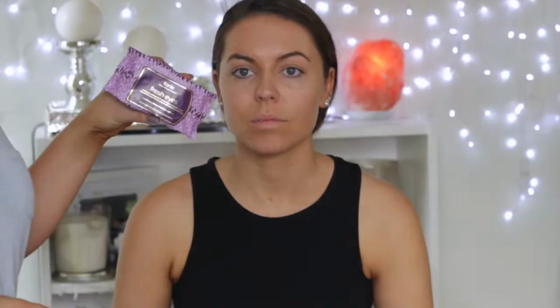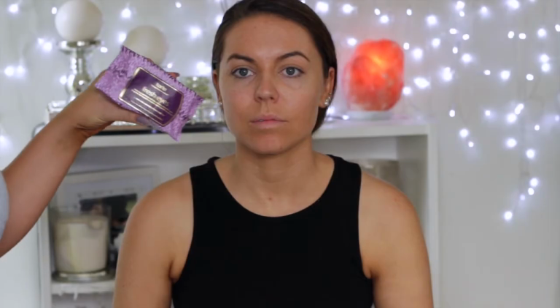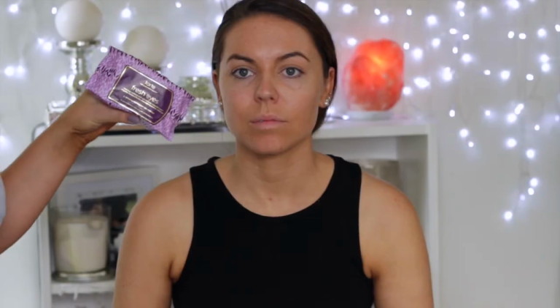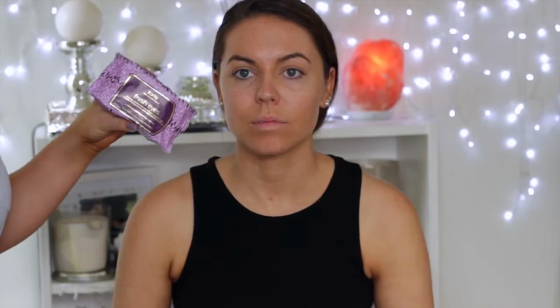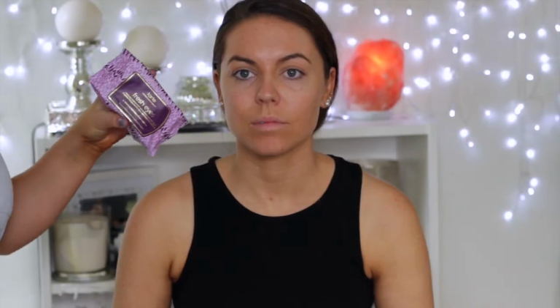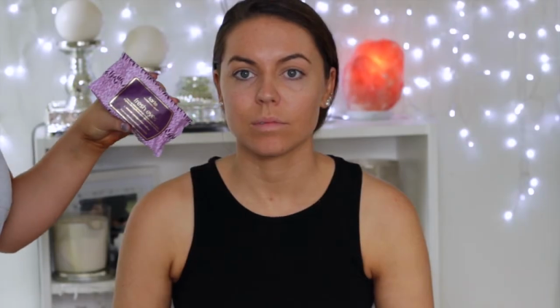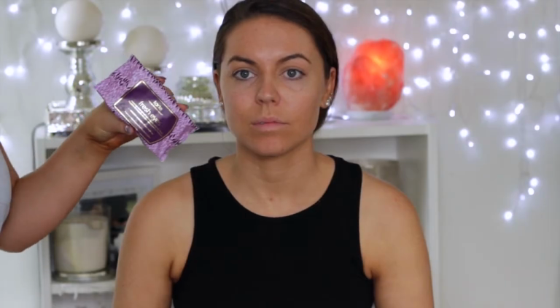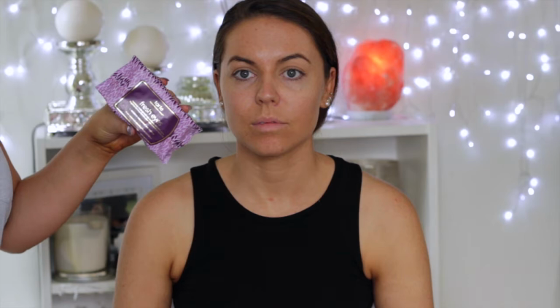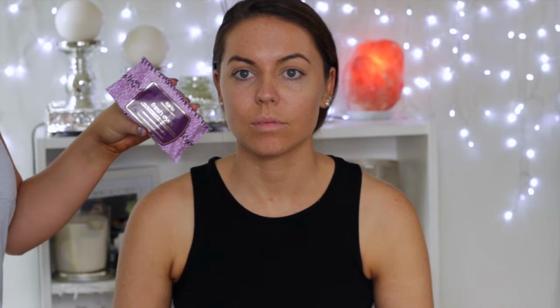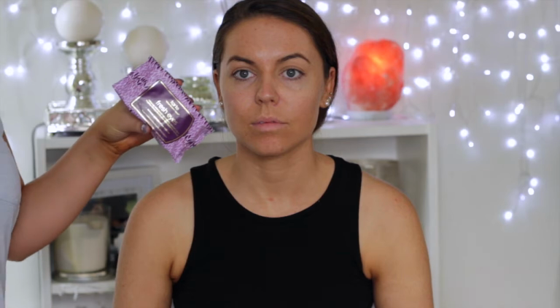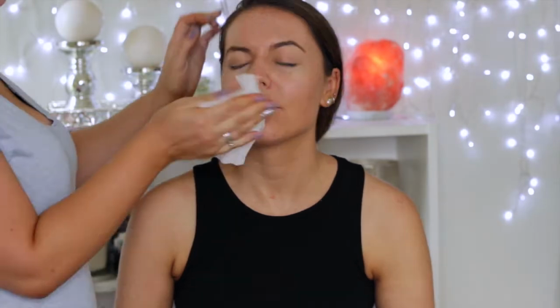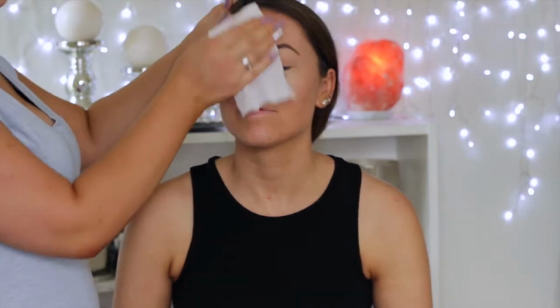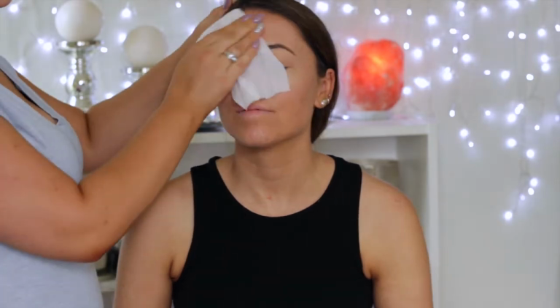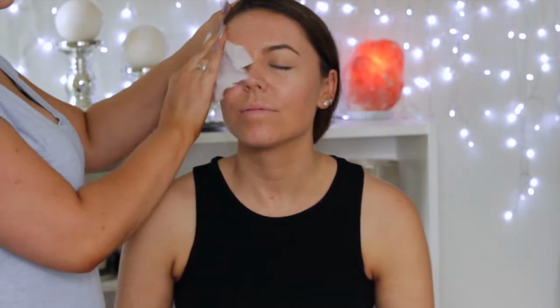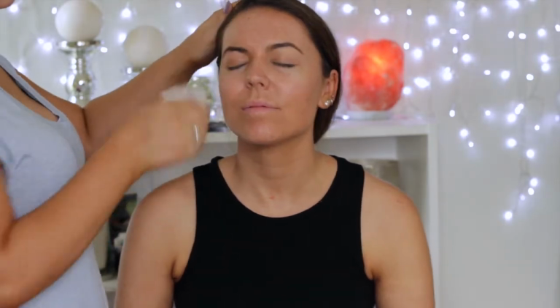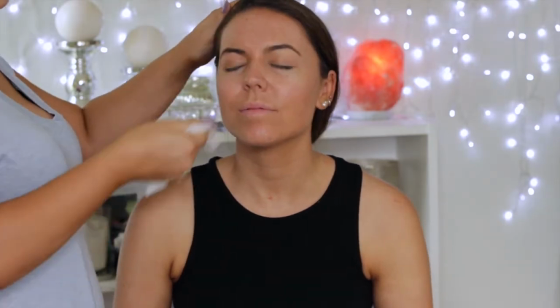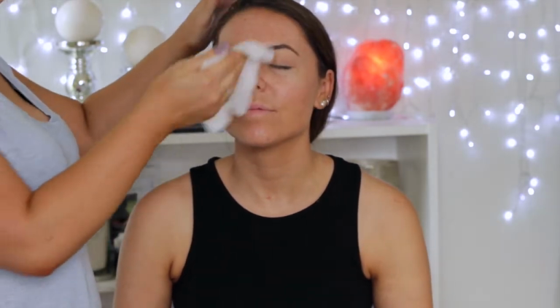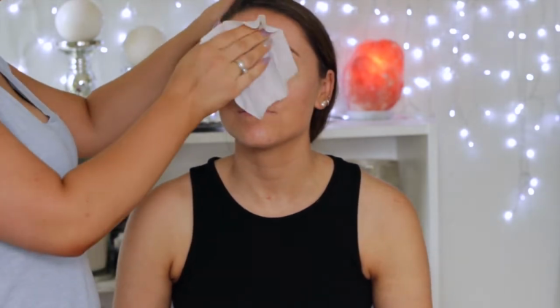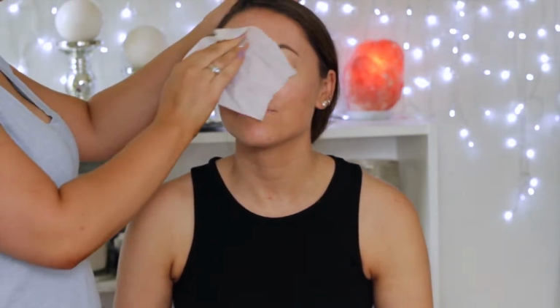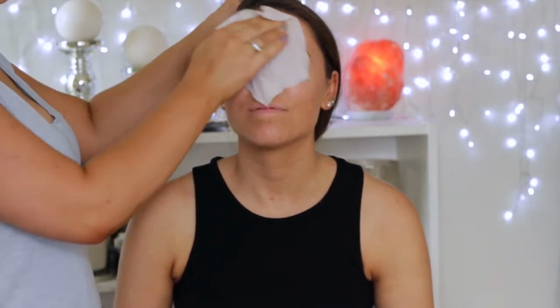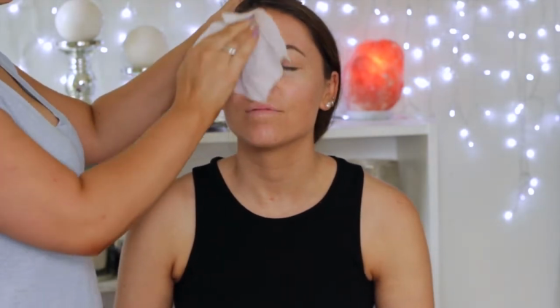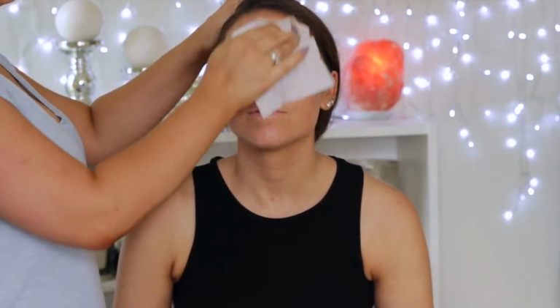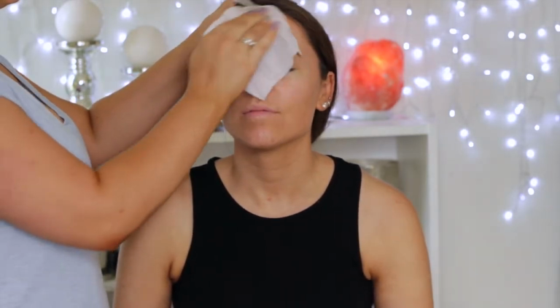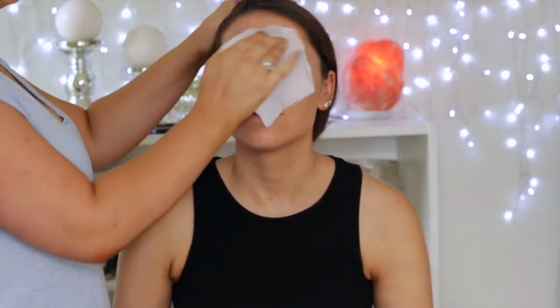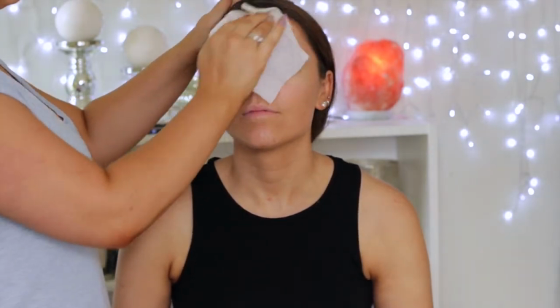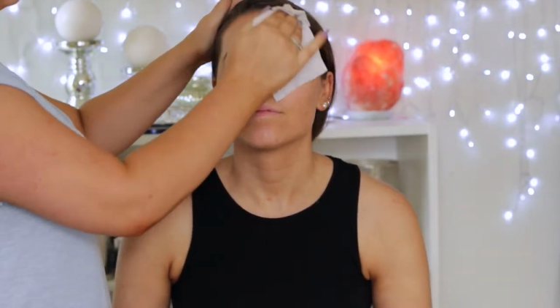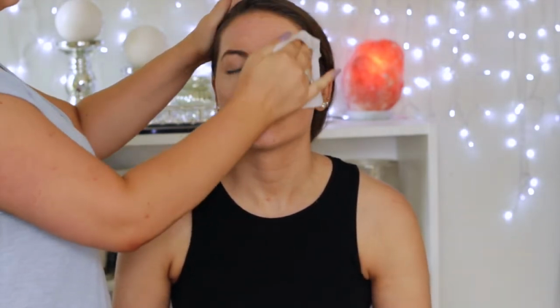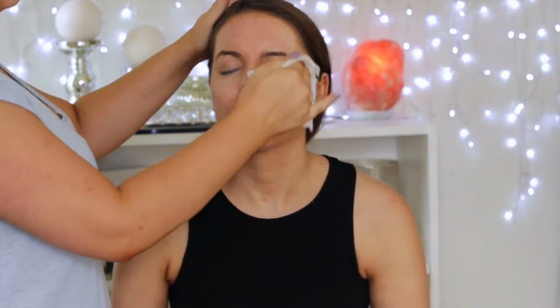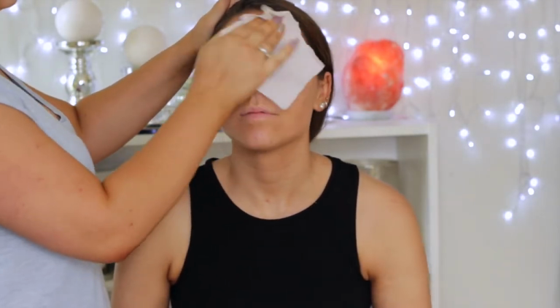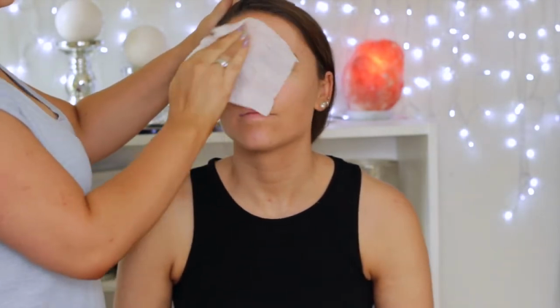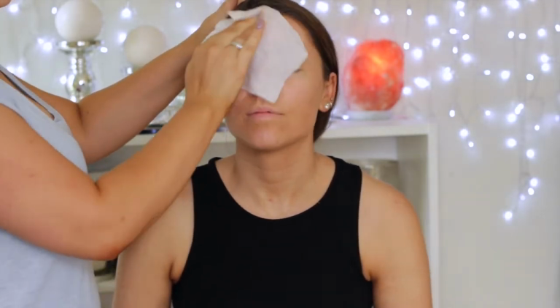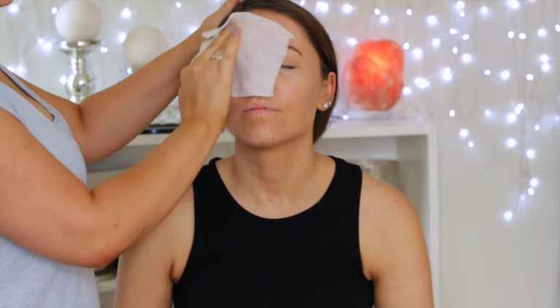Hey guys, so today's makeup is on my beautiful friend Mez. I did this look on her for an engagement party.